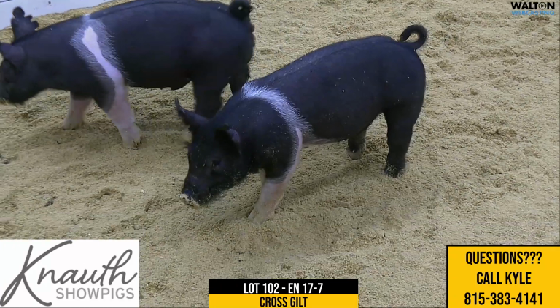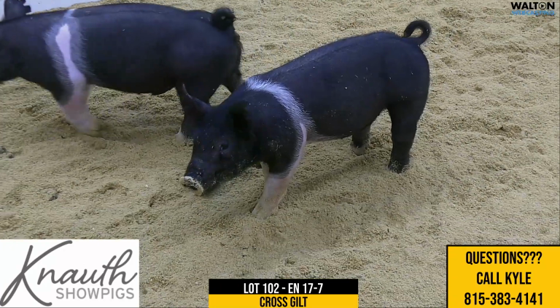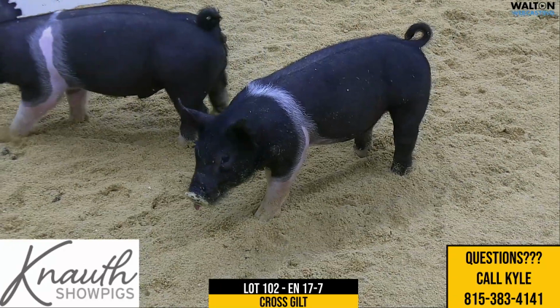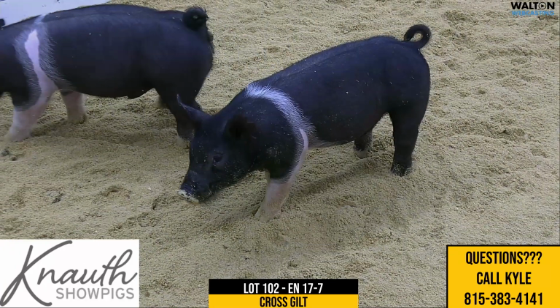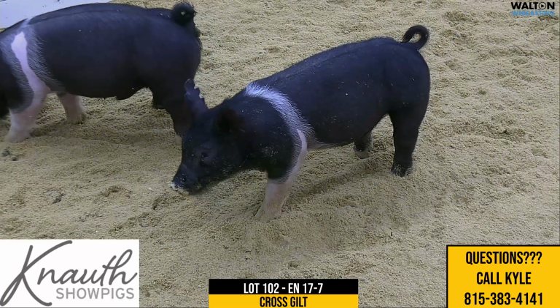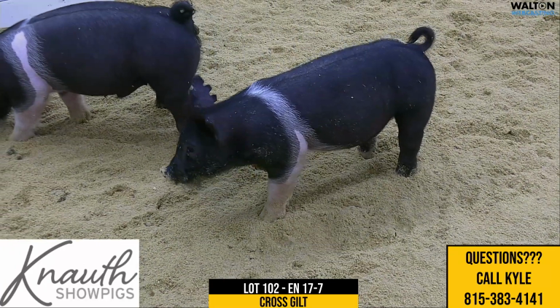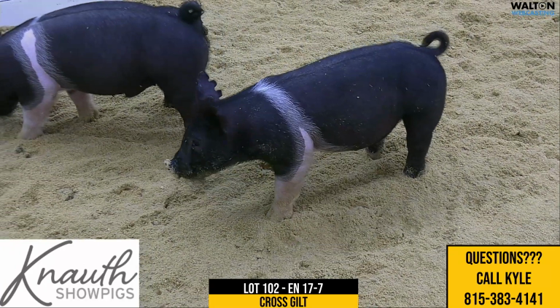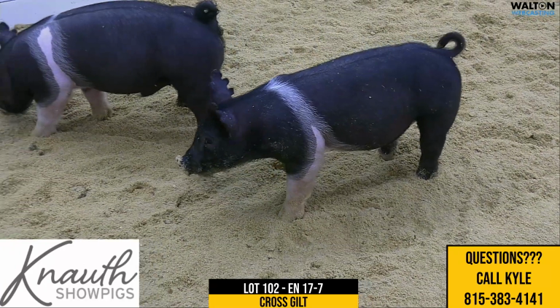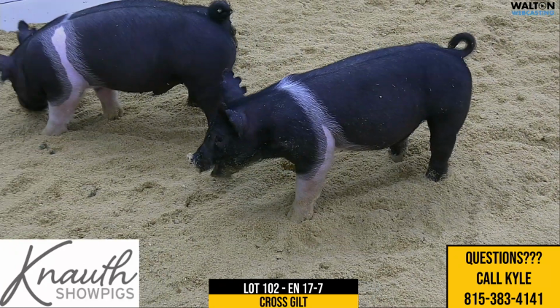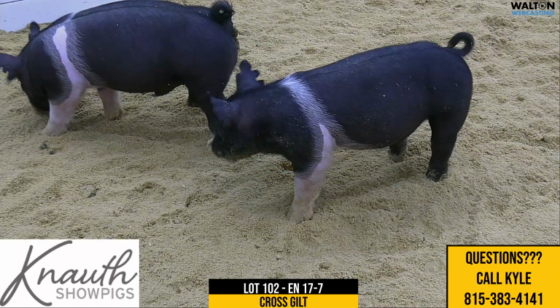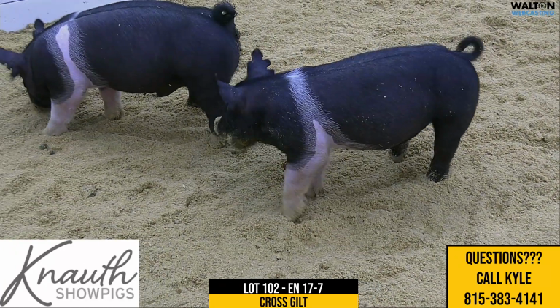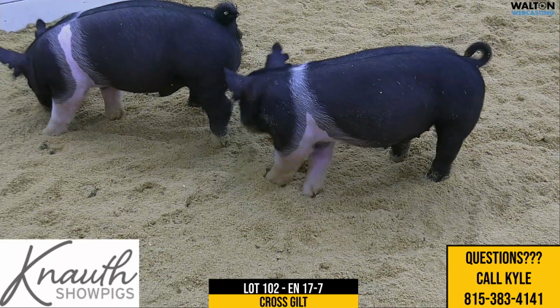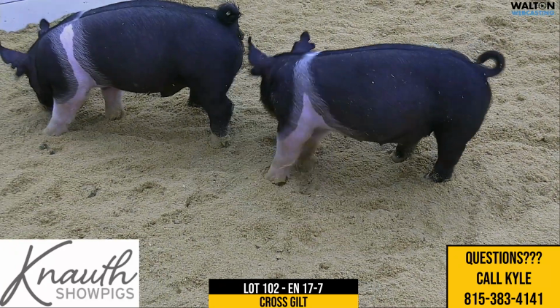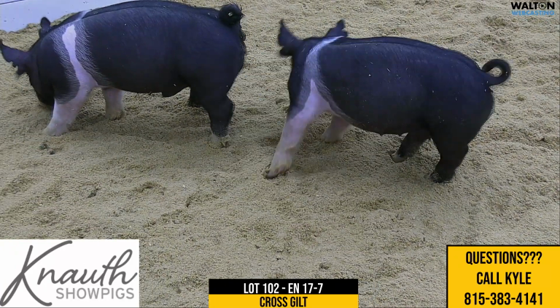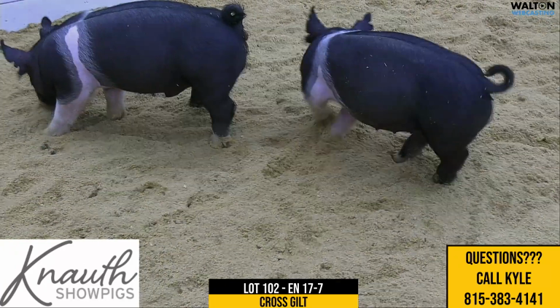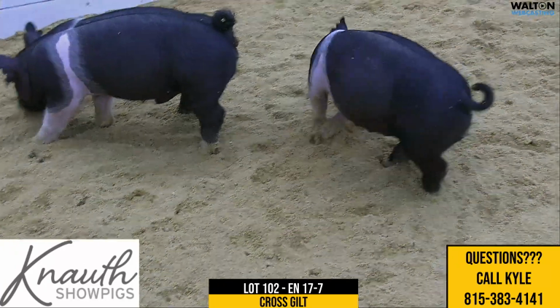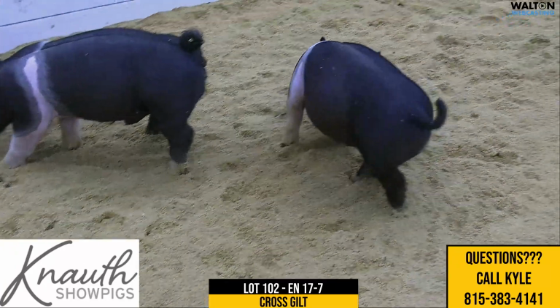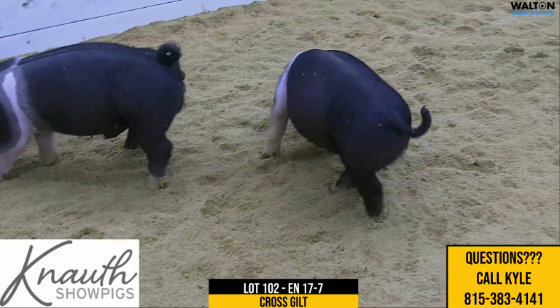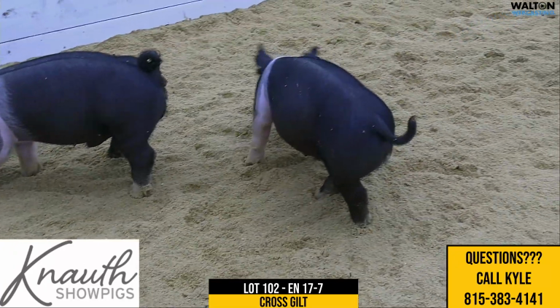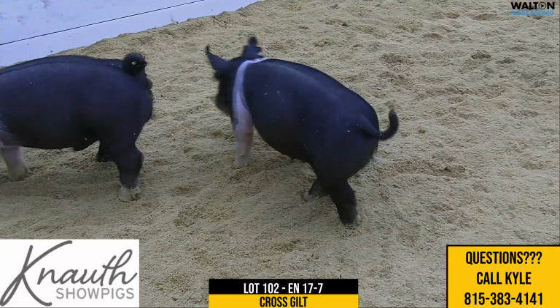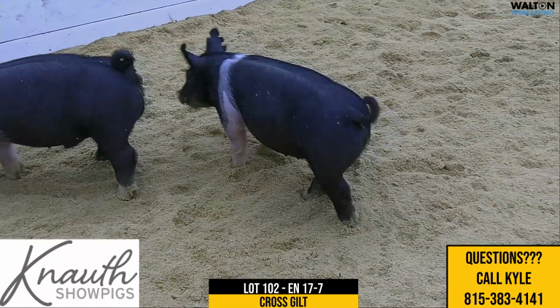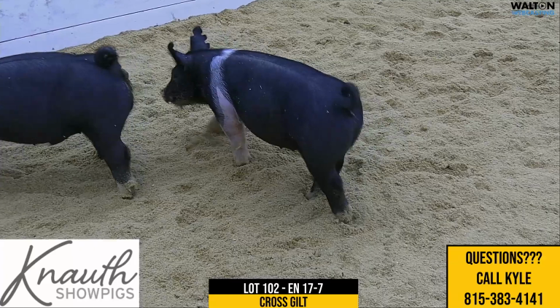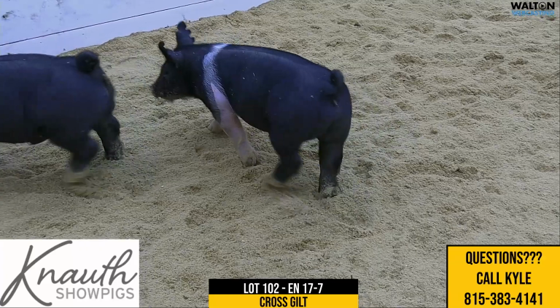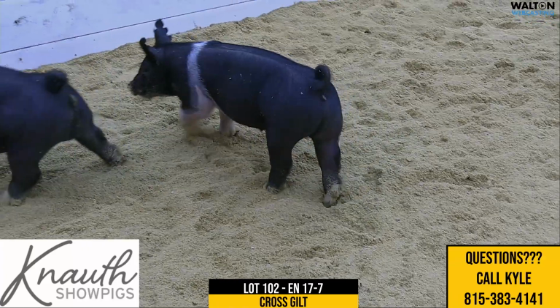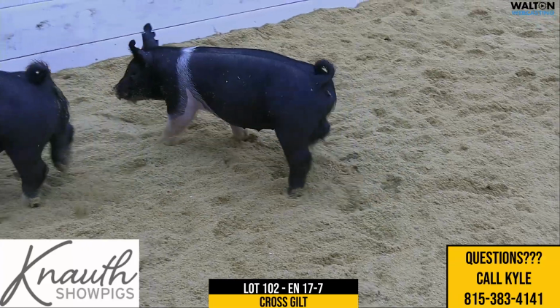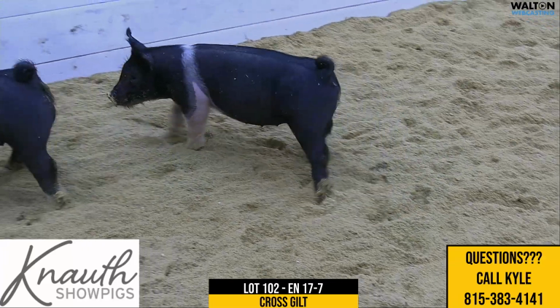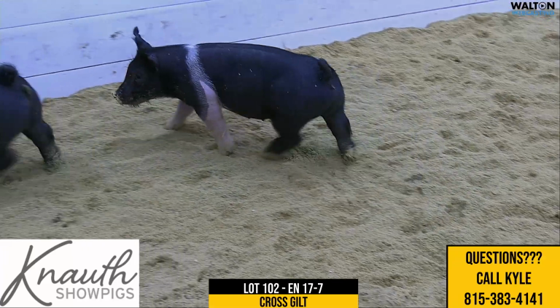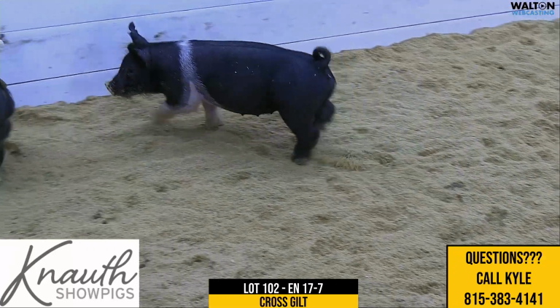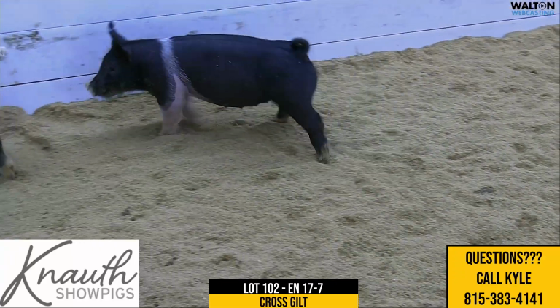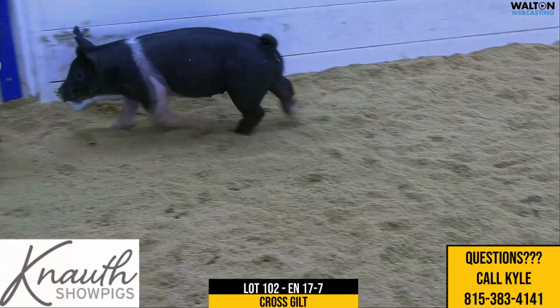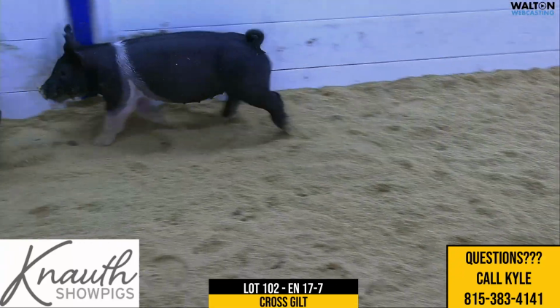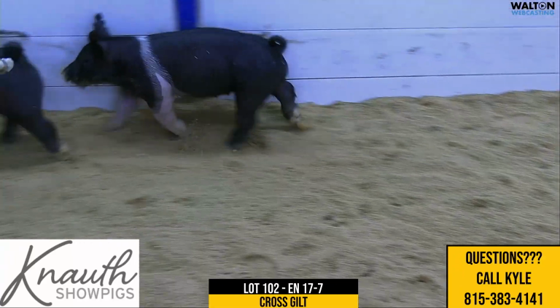Next we have Lot 102, 17-7 crossbred gilt, tricked out, never before on a Rule 21.